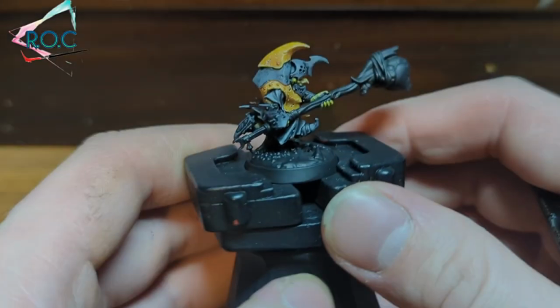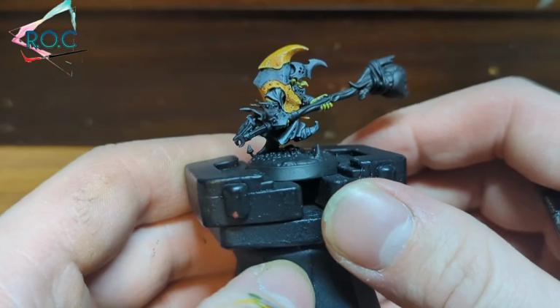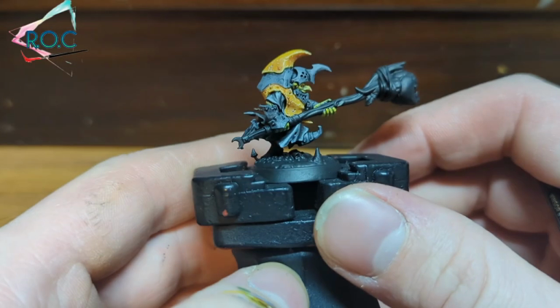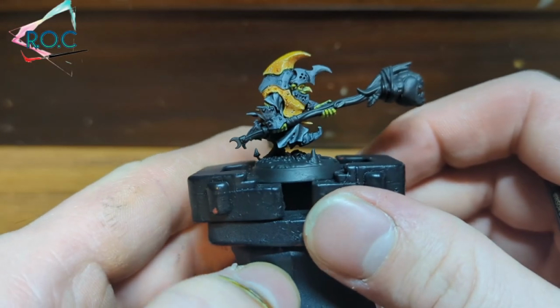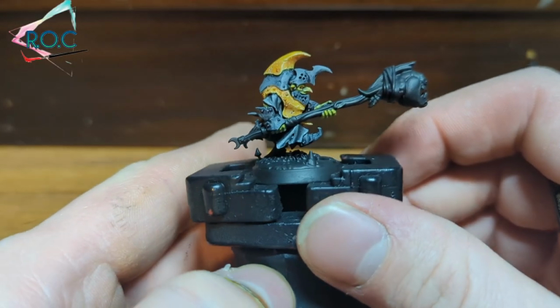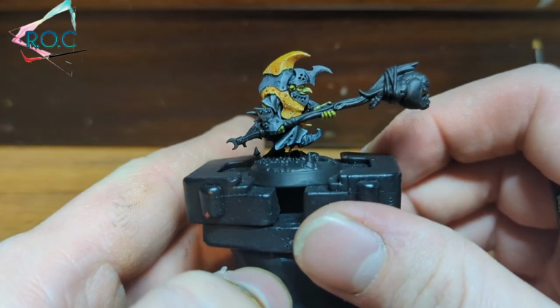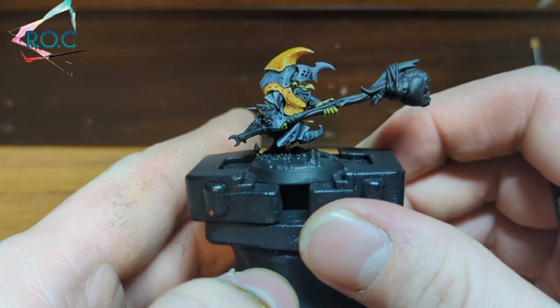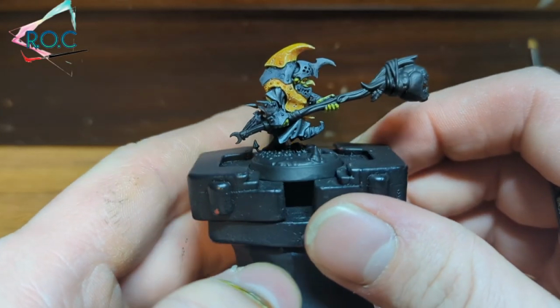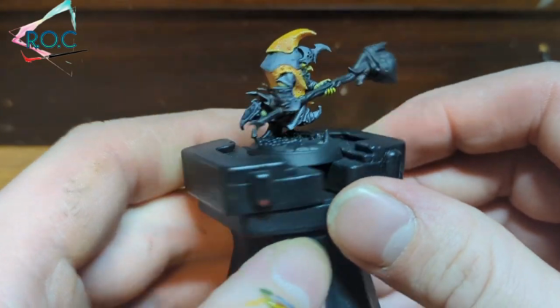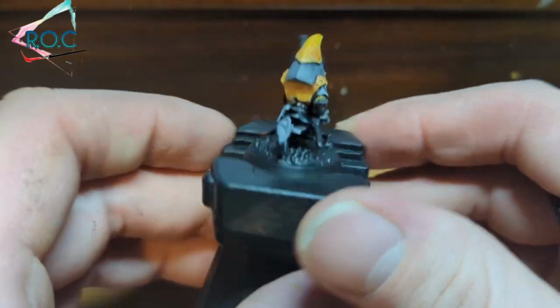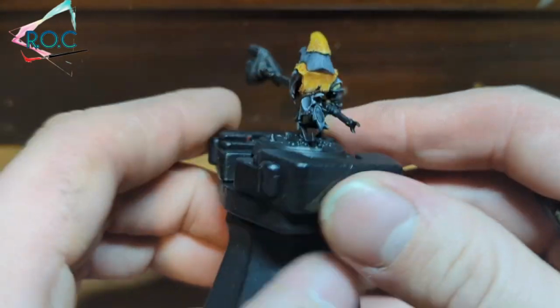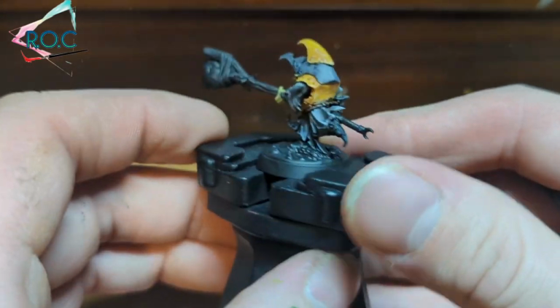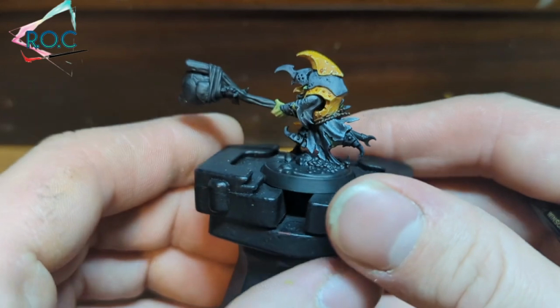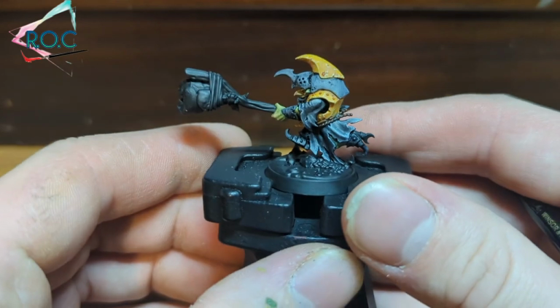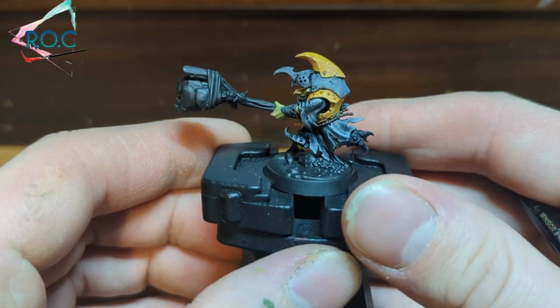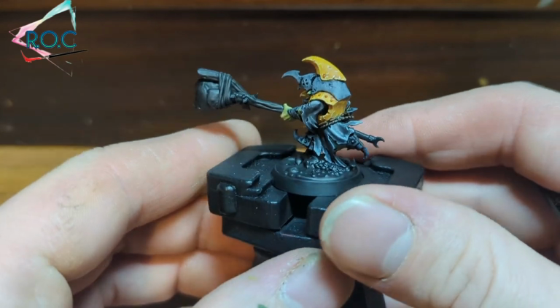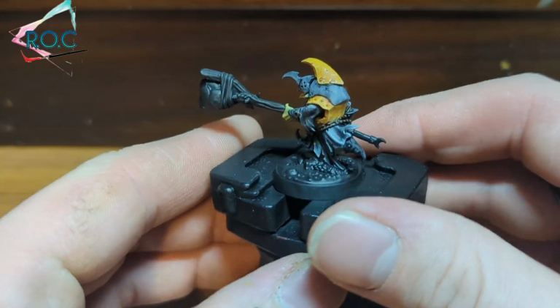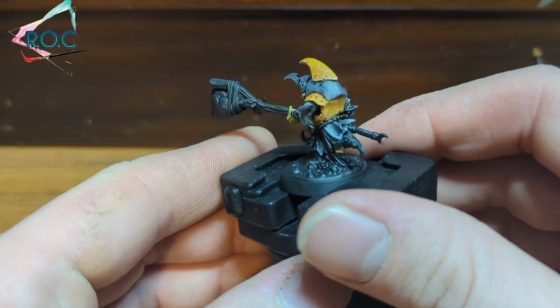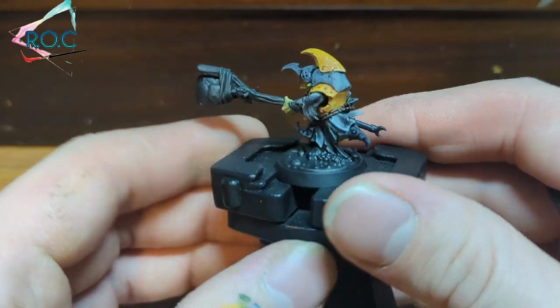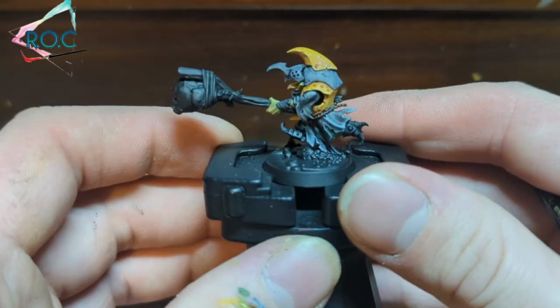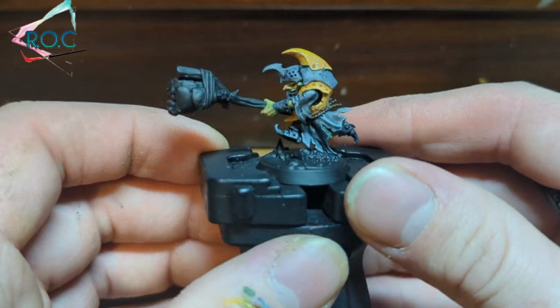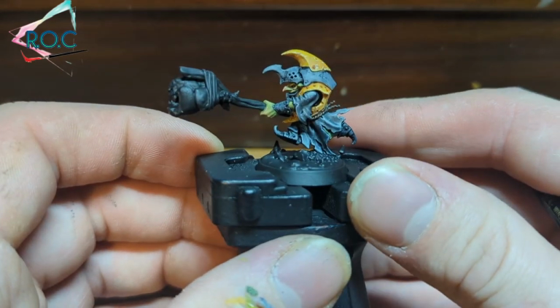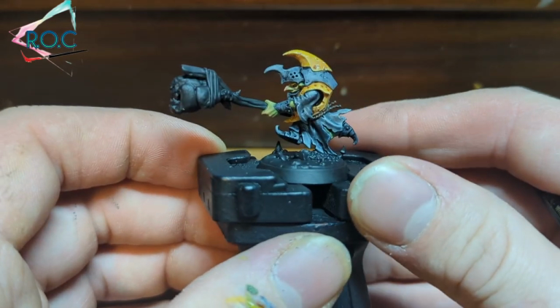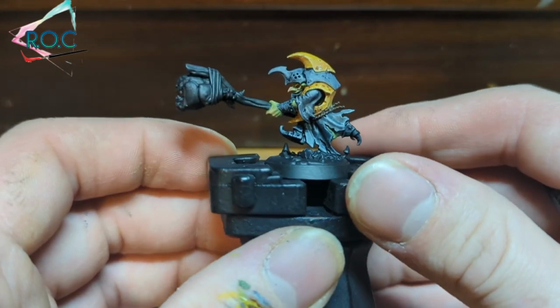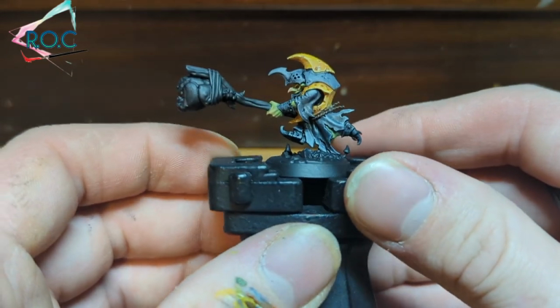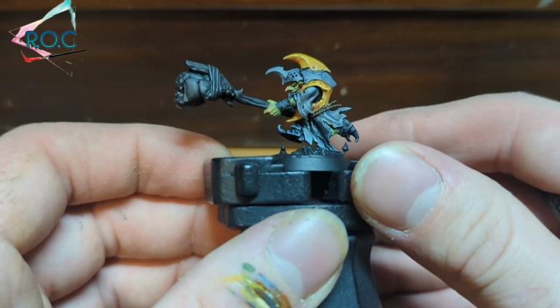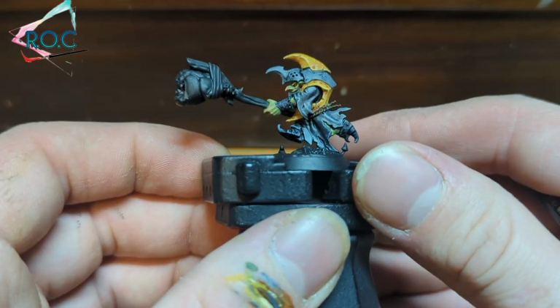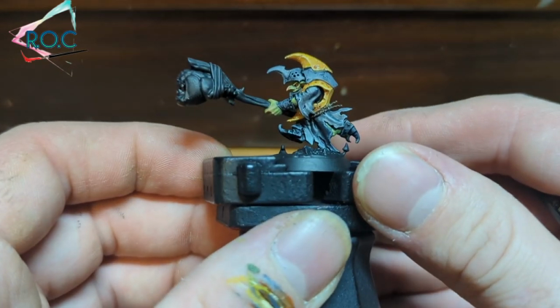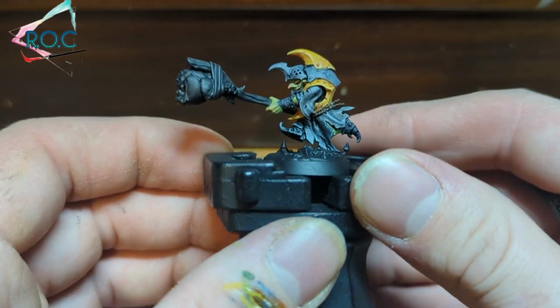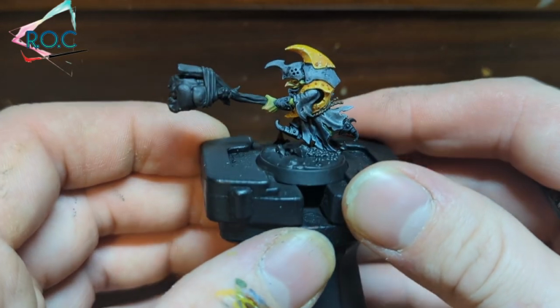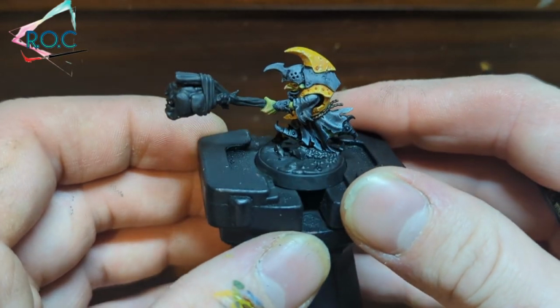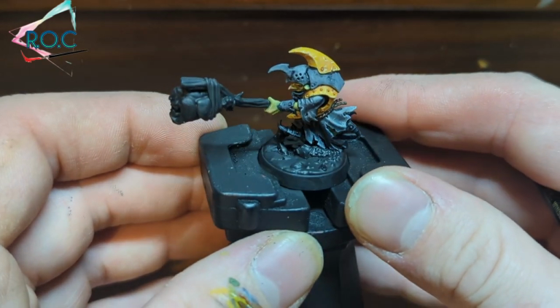And this is what it looks like with the Mechanicus Standard Grey done — just a nice solid base coat to work over.